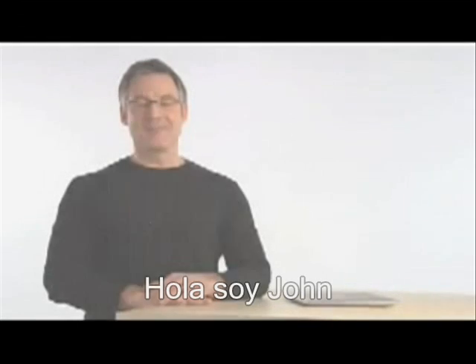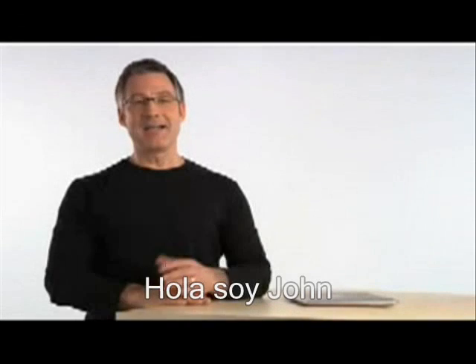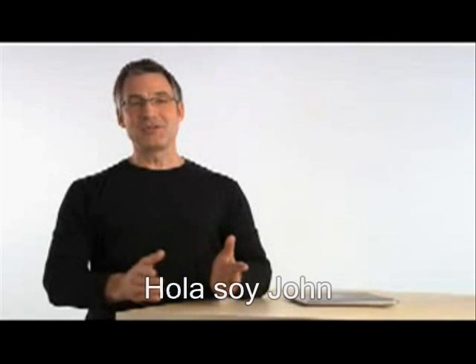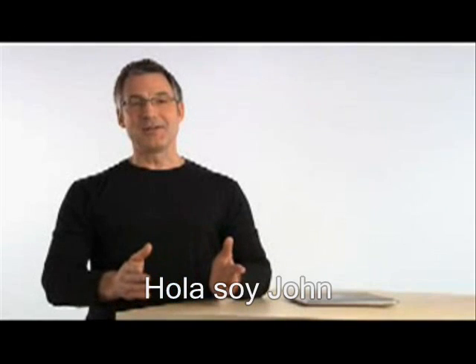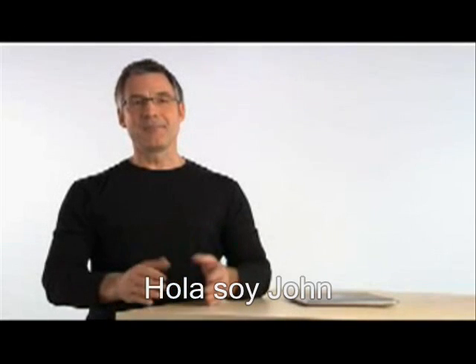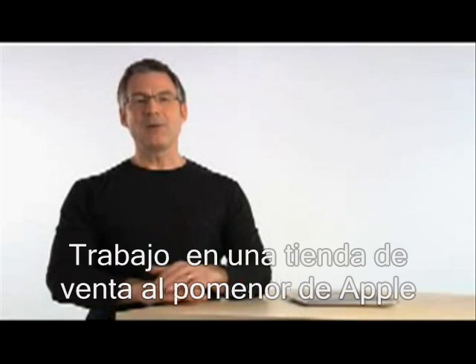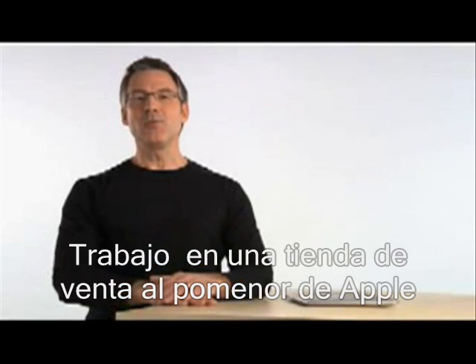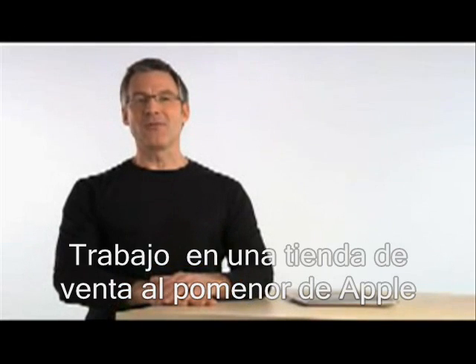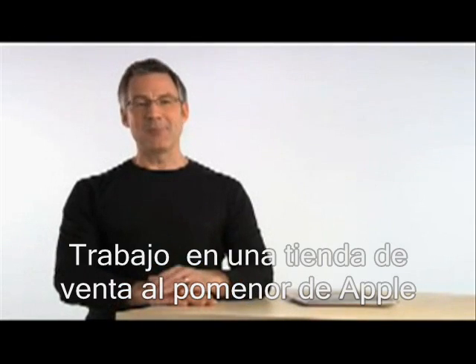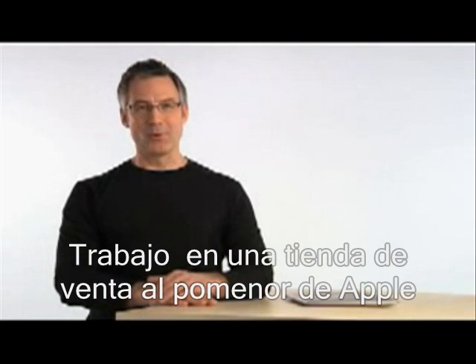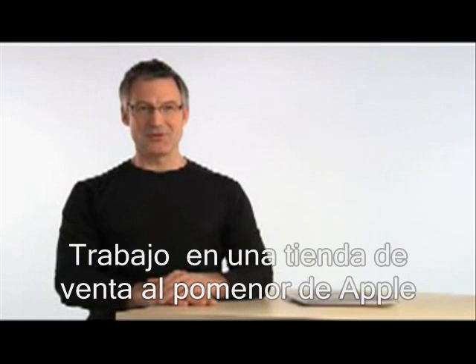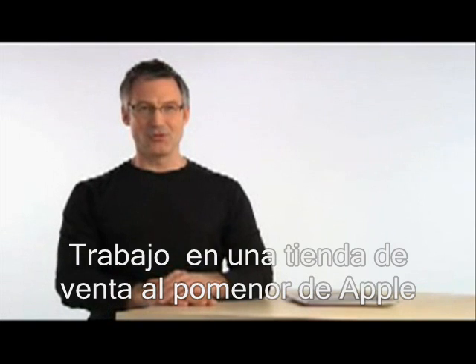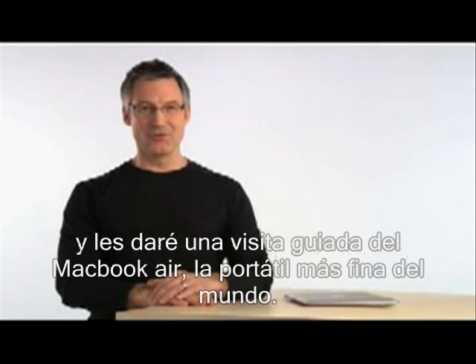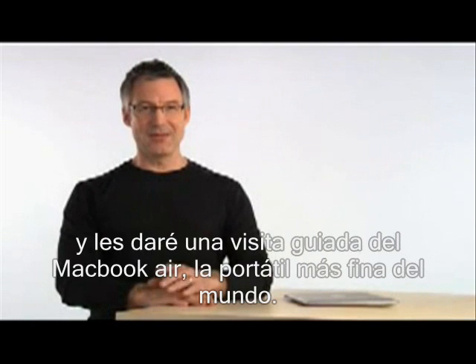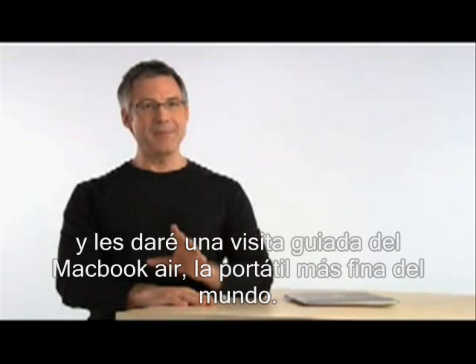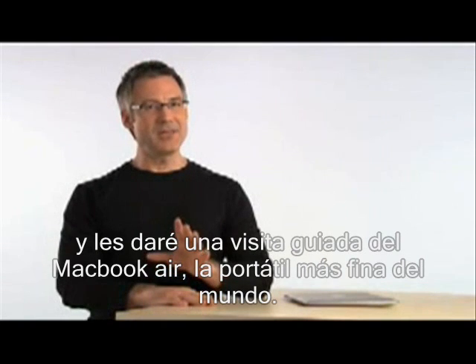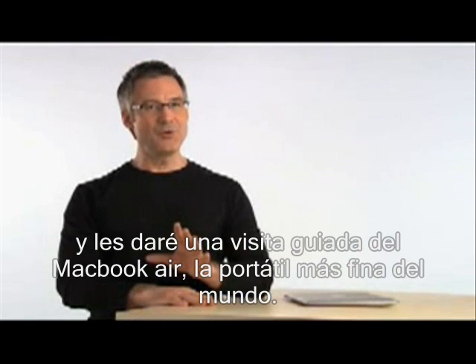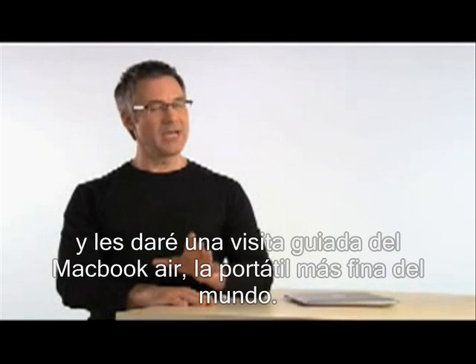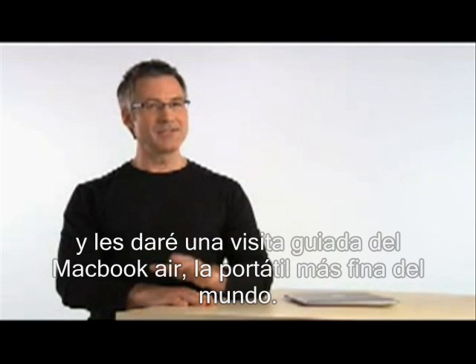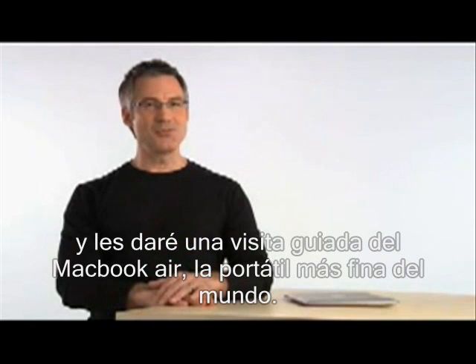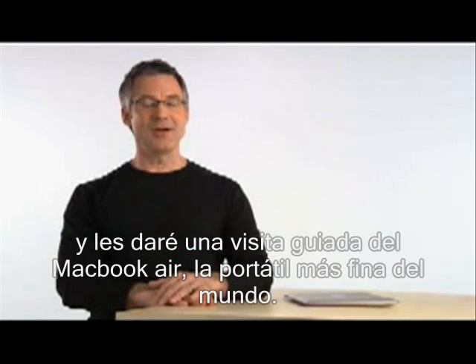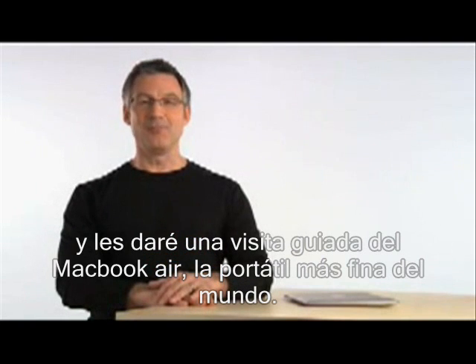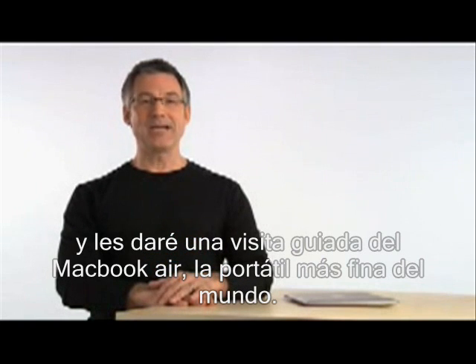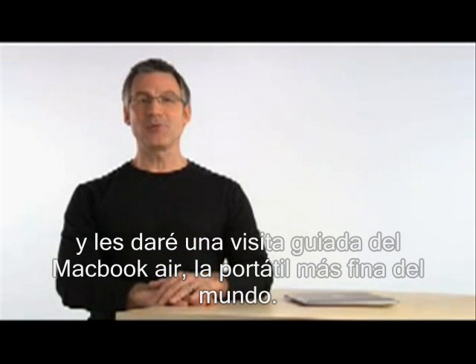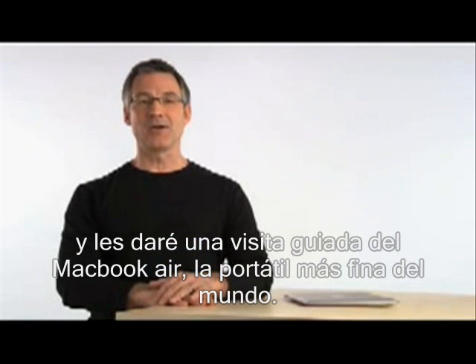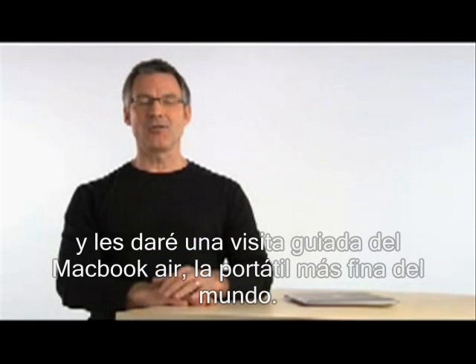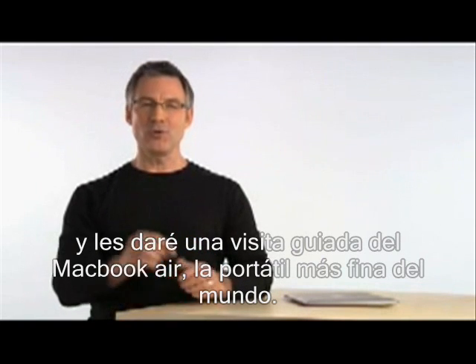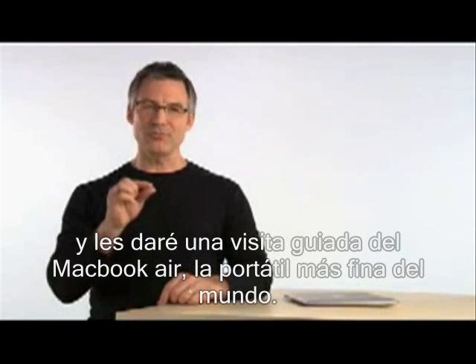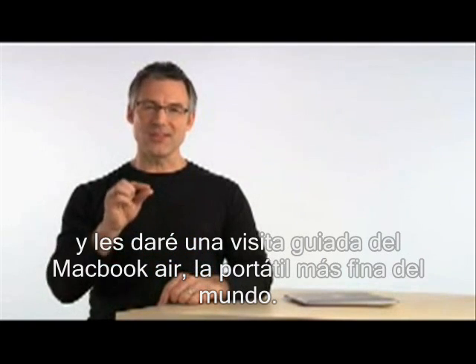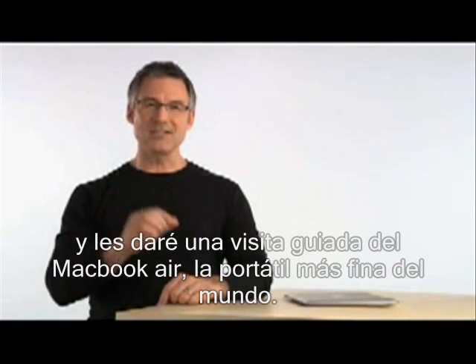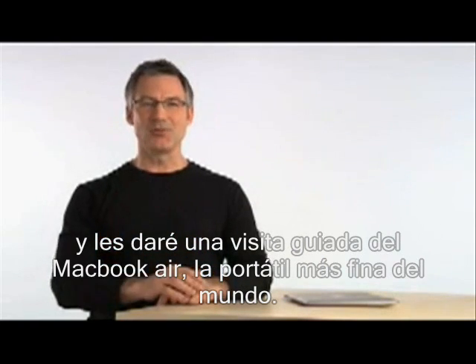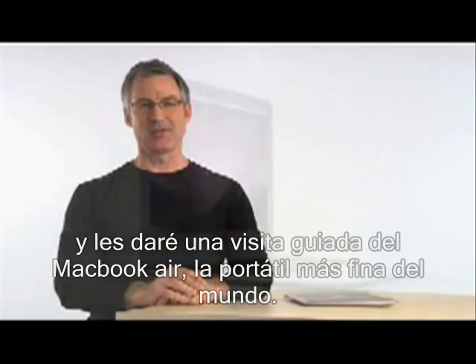Hi, I'm John. I work at one of our Apple retail stores, and I'm going to give you a guided tour of MacBook Air, the world's thinnest notebook.